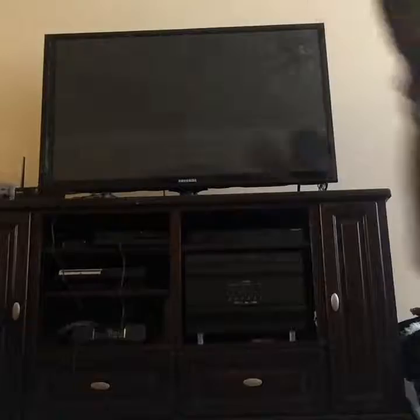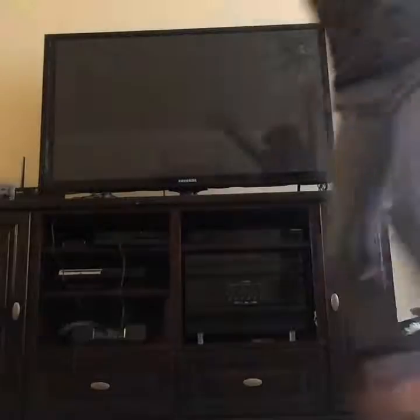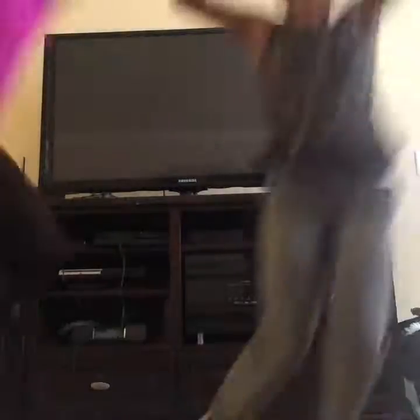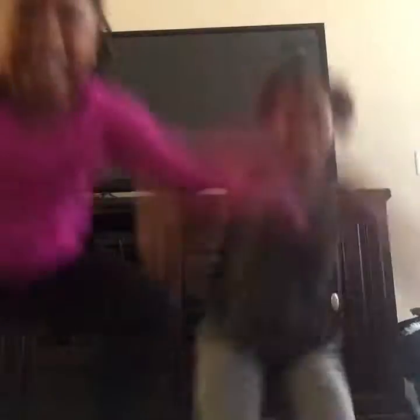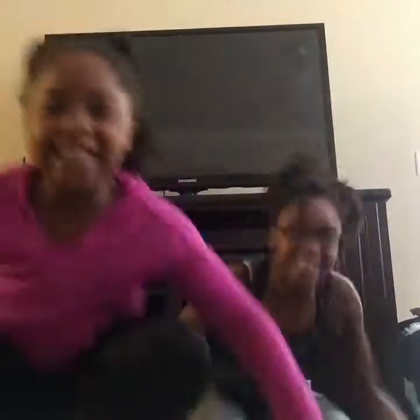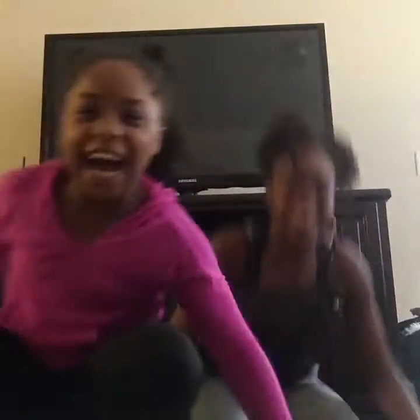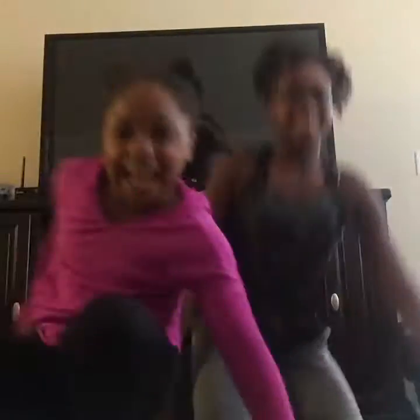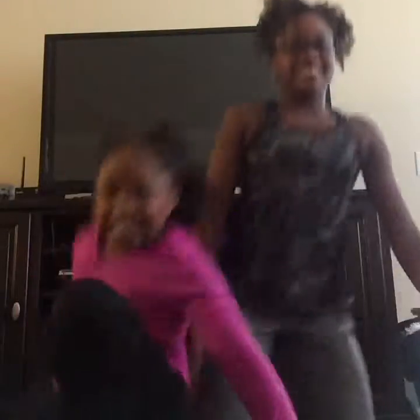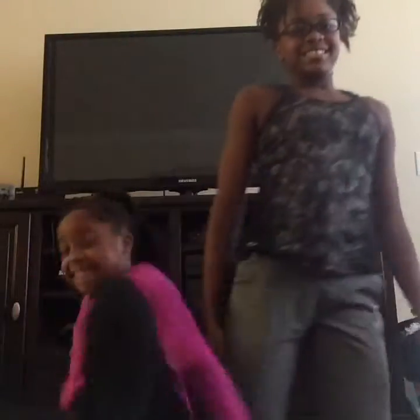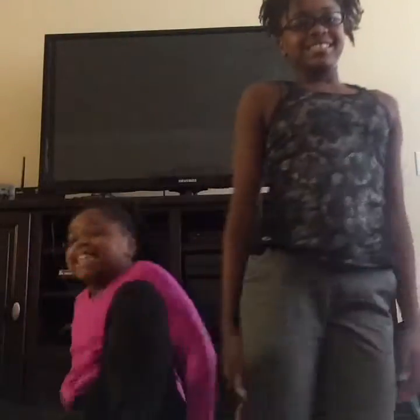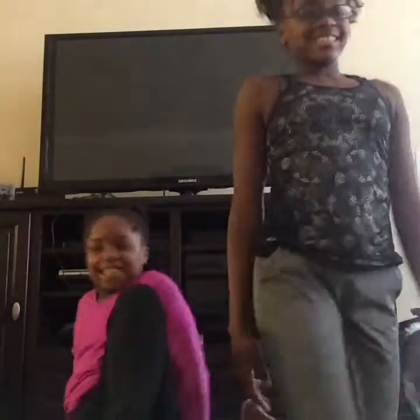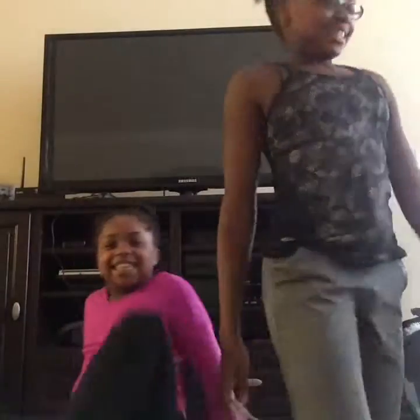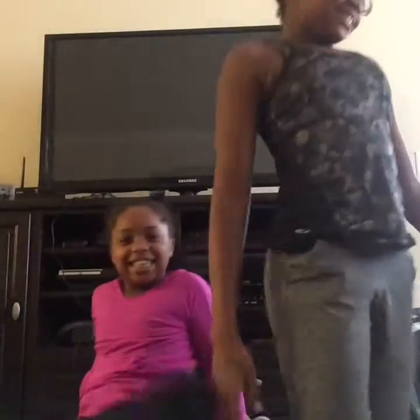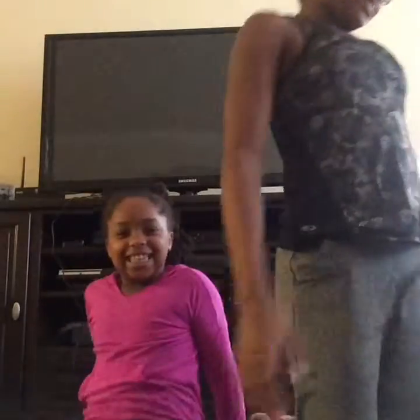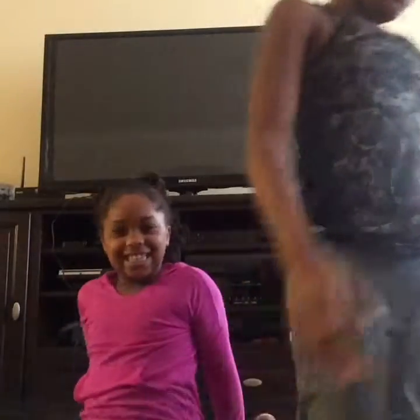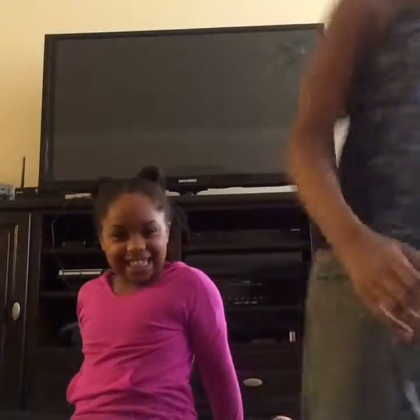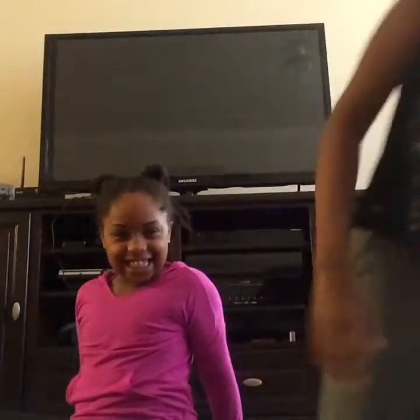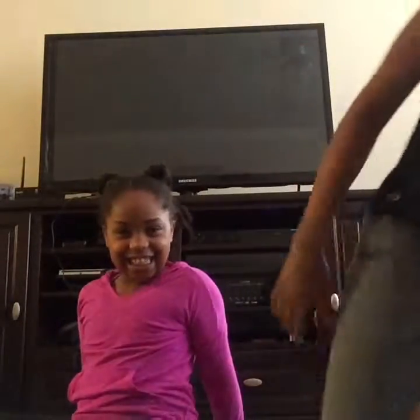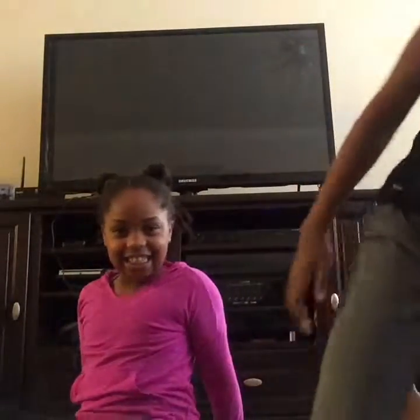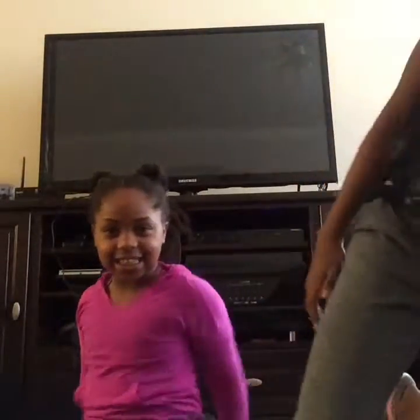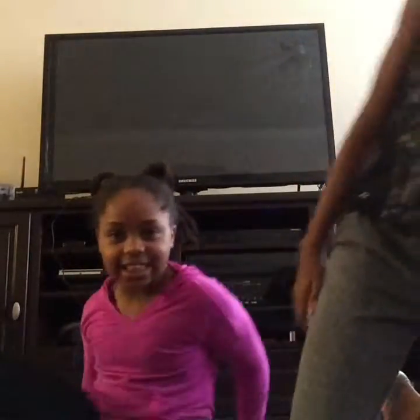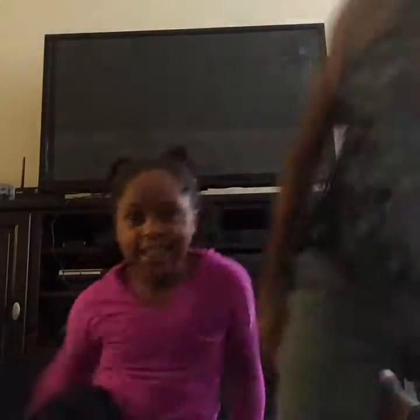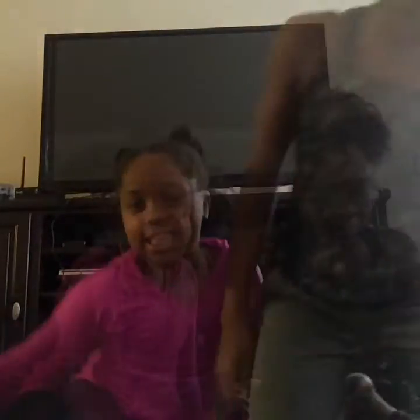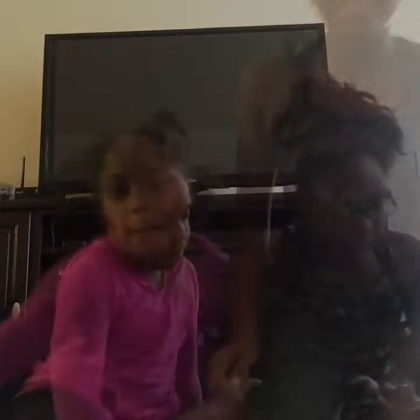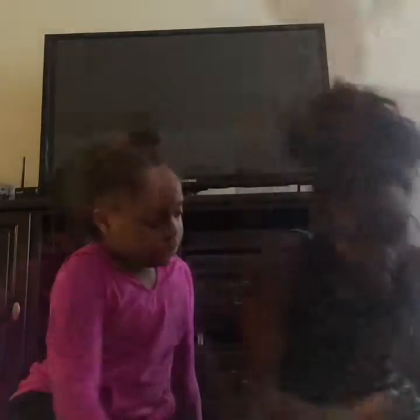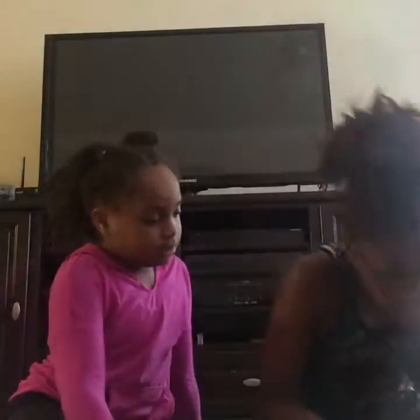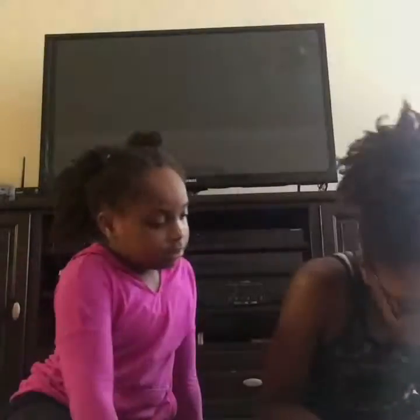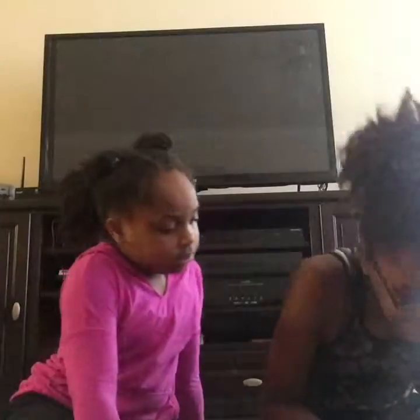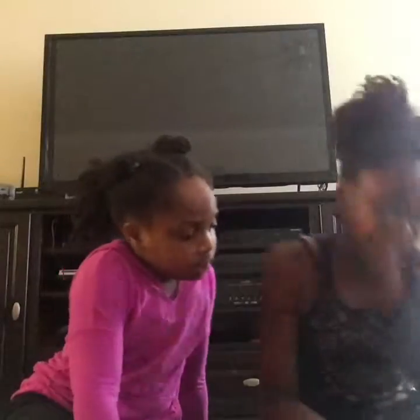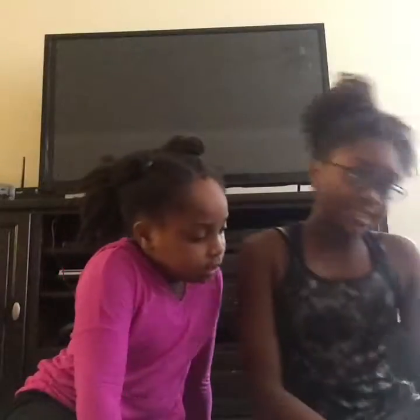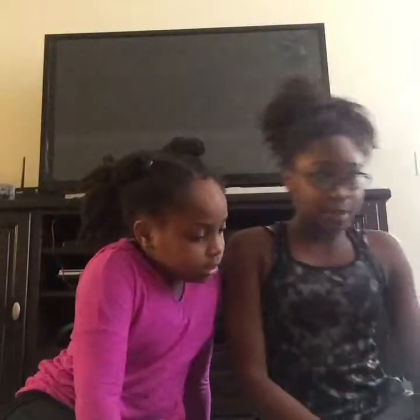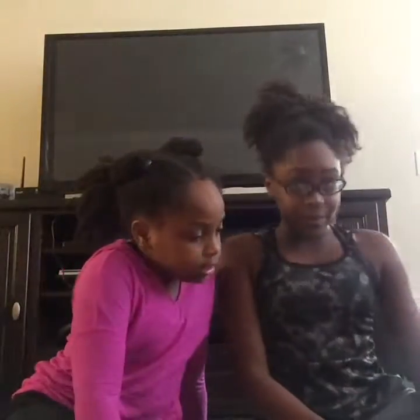Hey guys! We've got a package. It's from Dance Road.